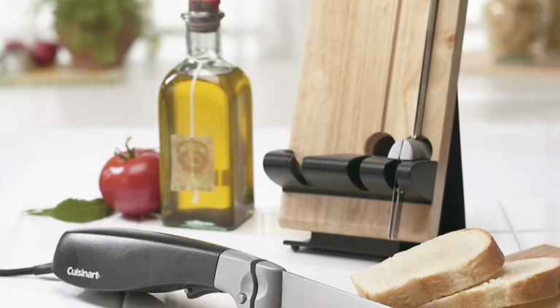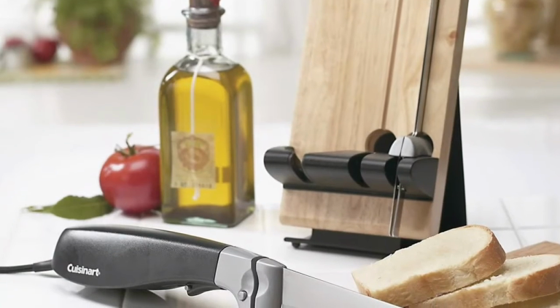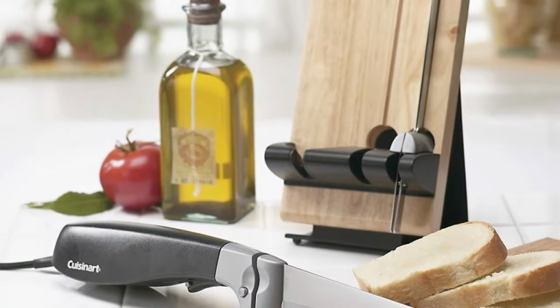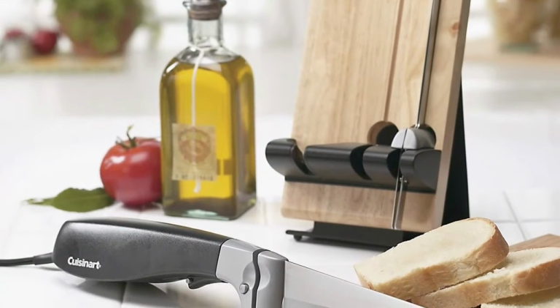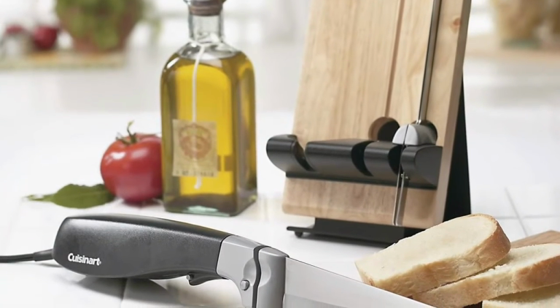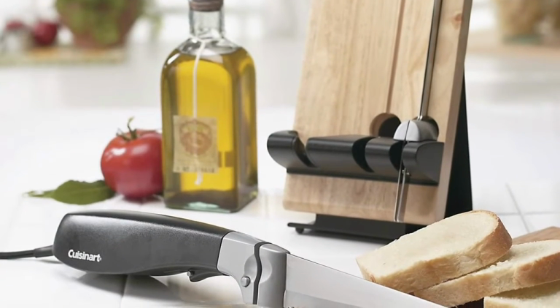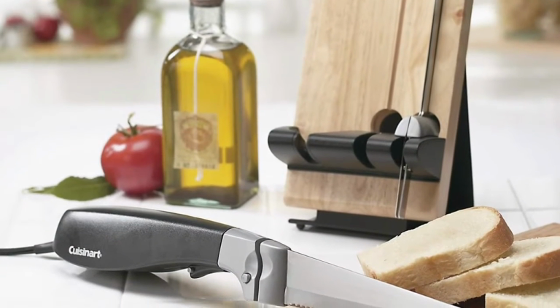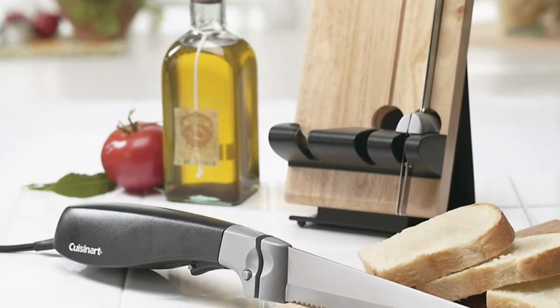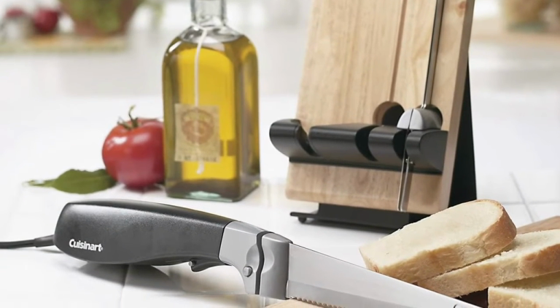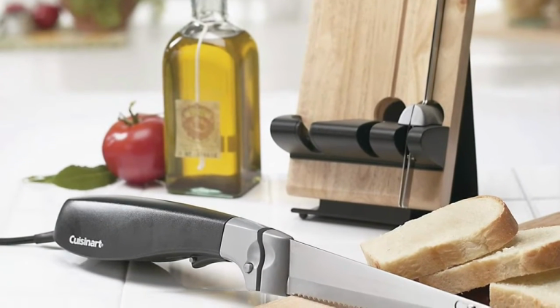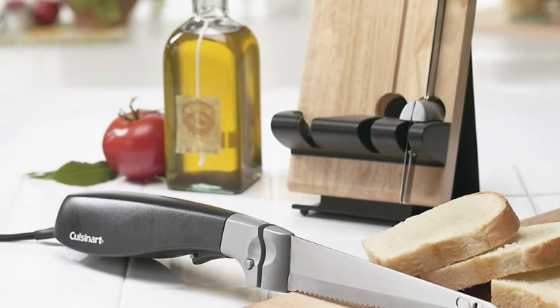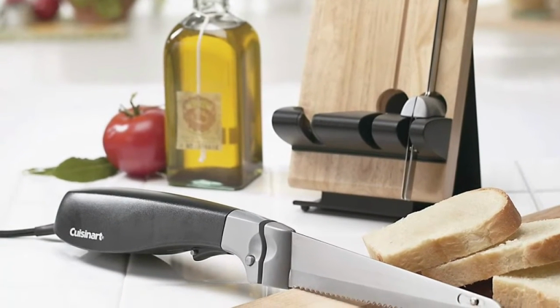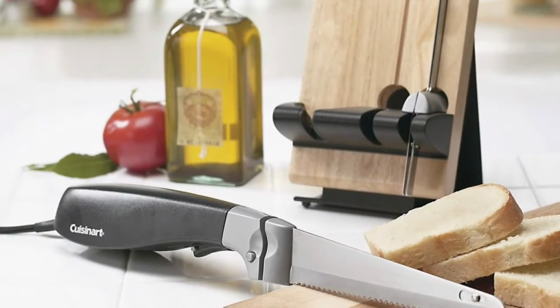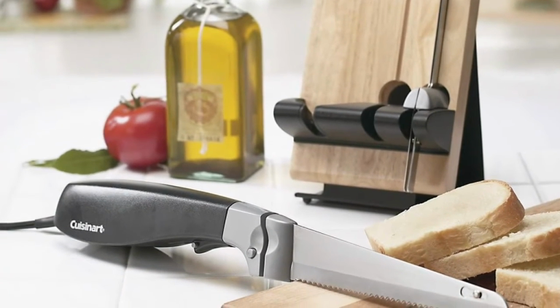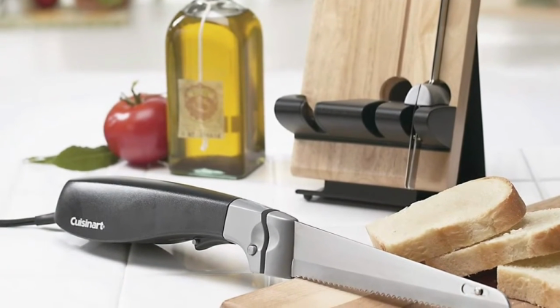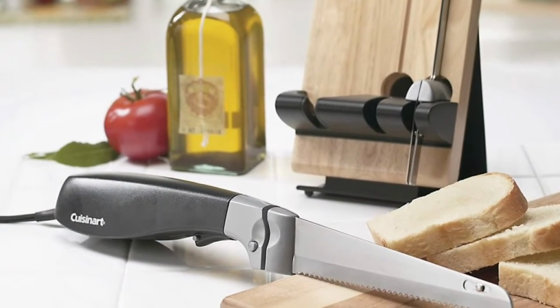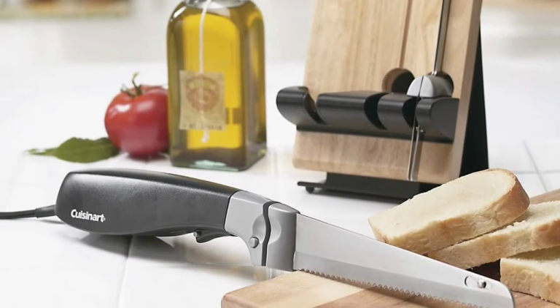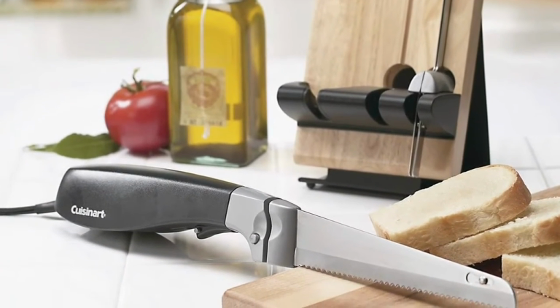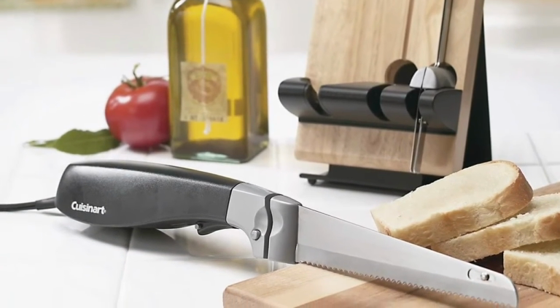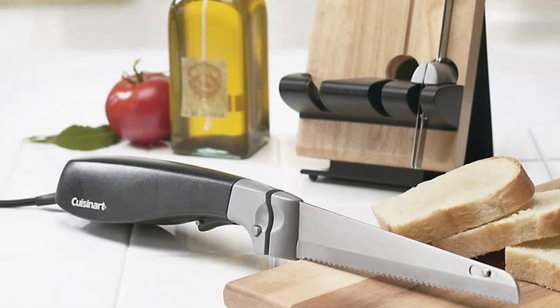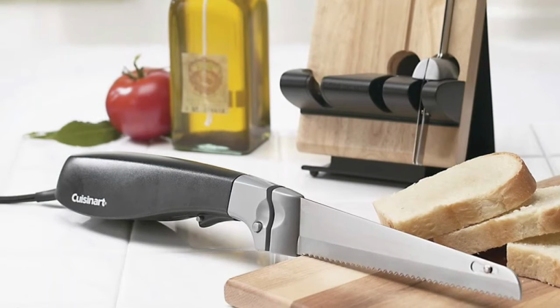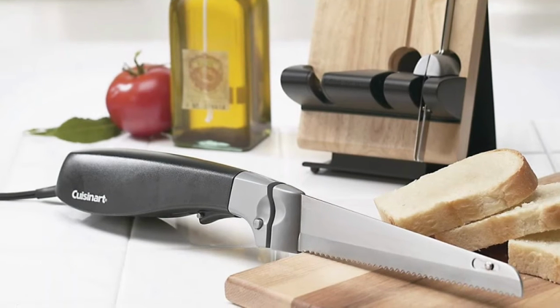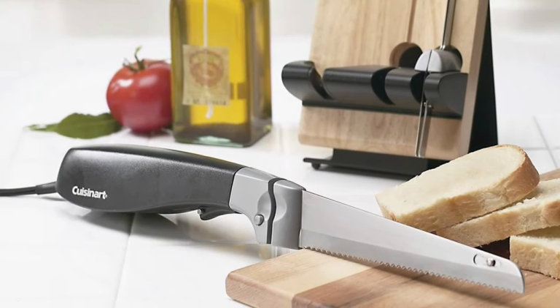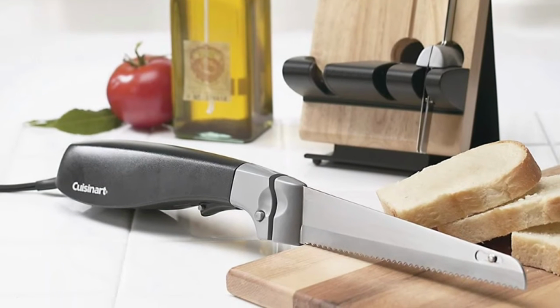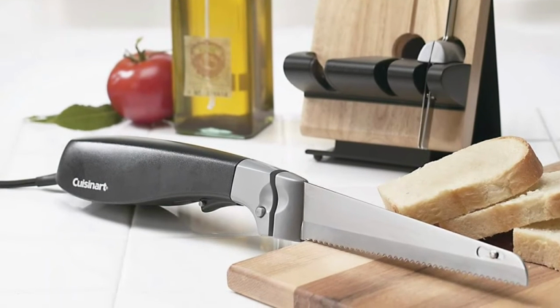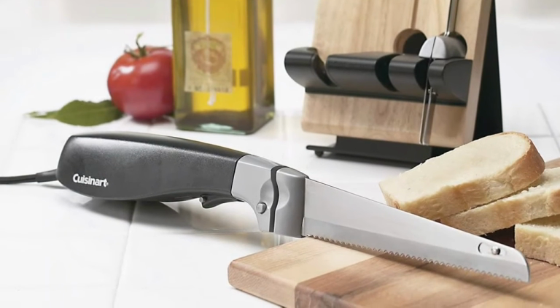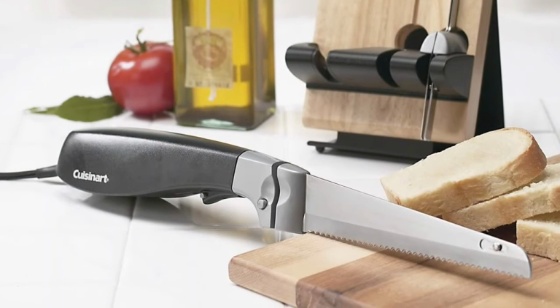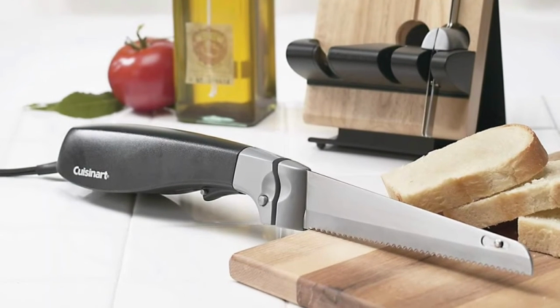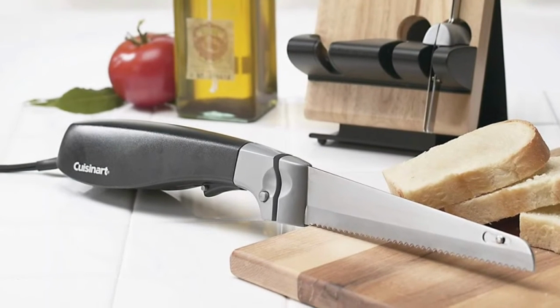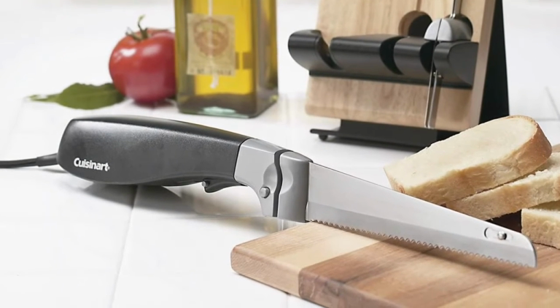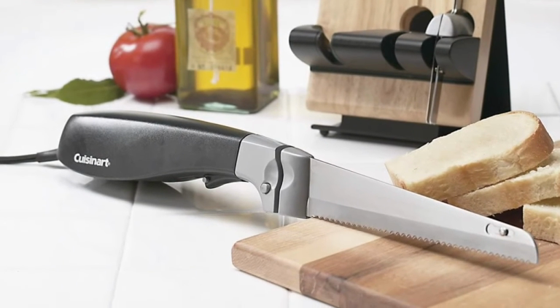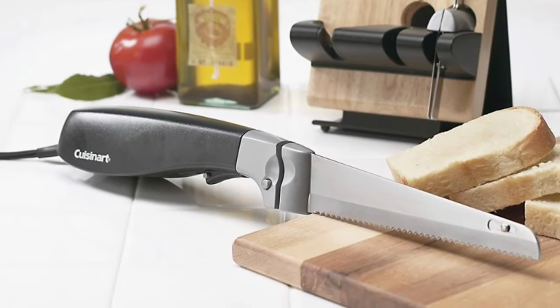Included components cover food preparation: electric knives, slicers, sharpeners, and electric knives.